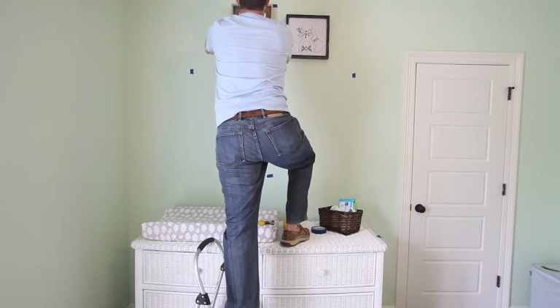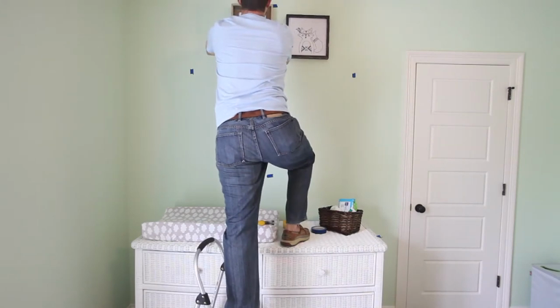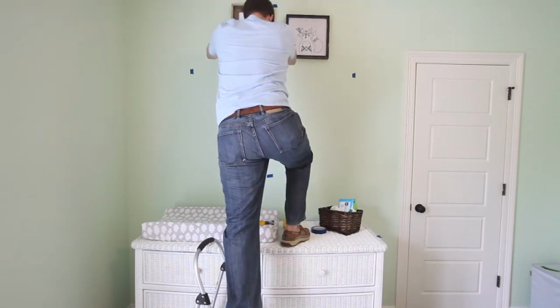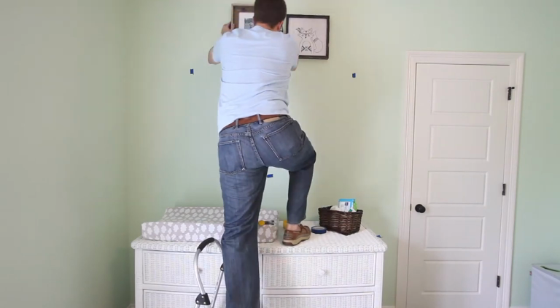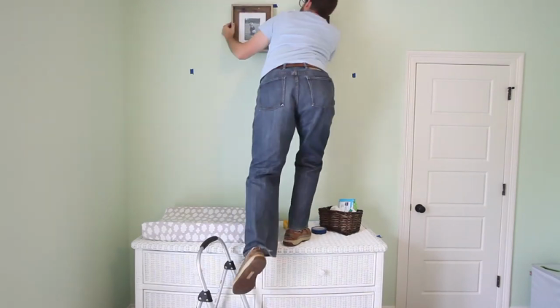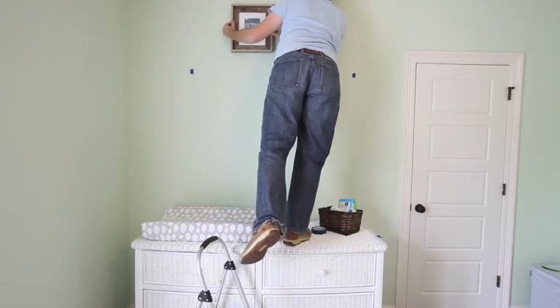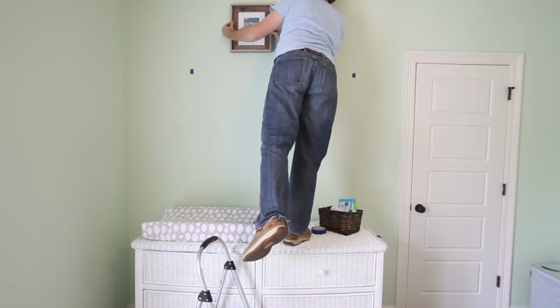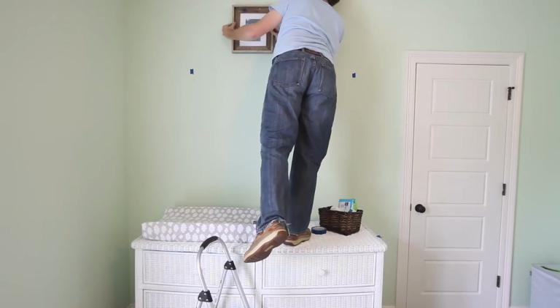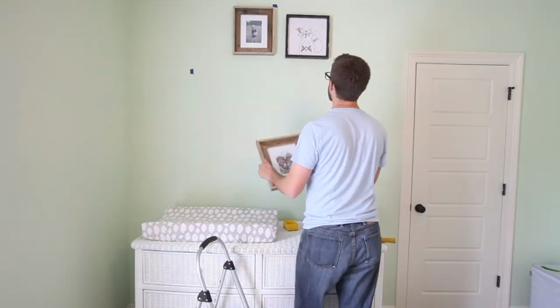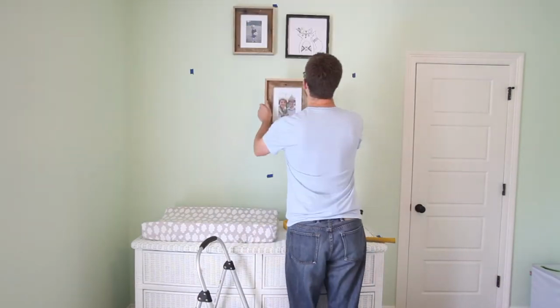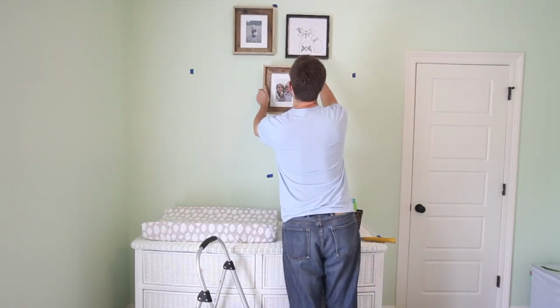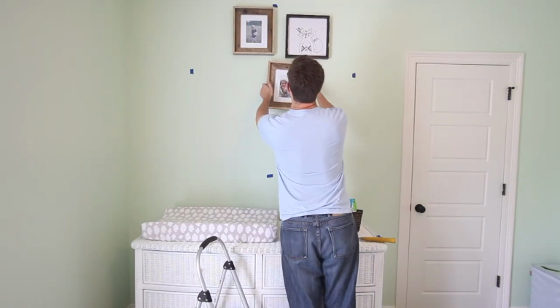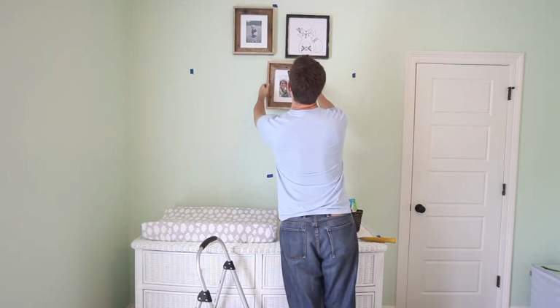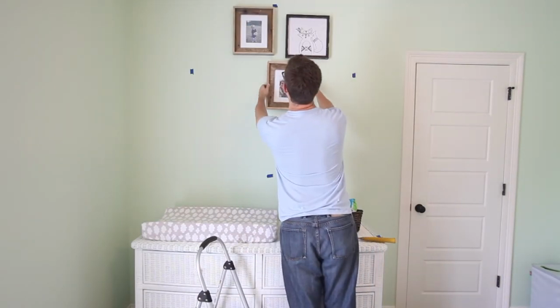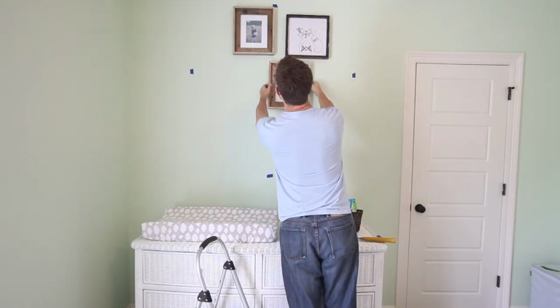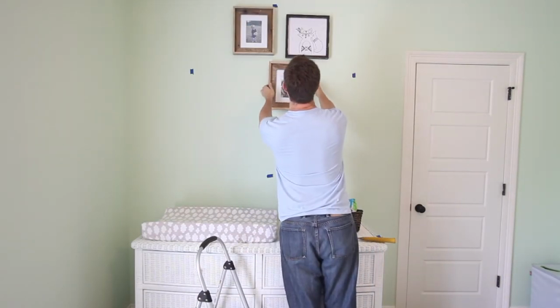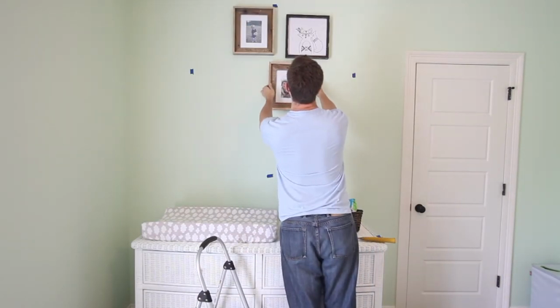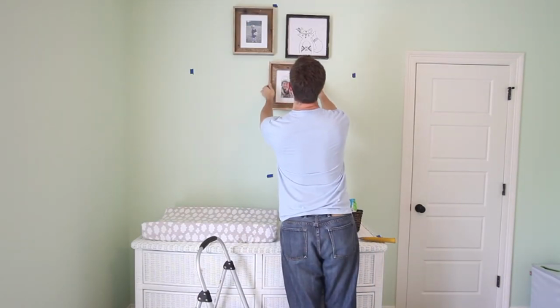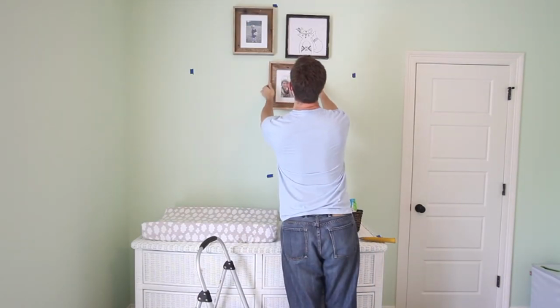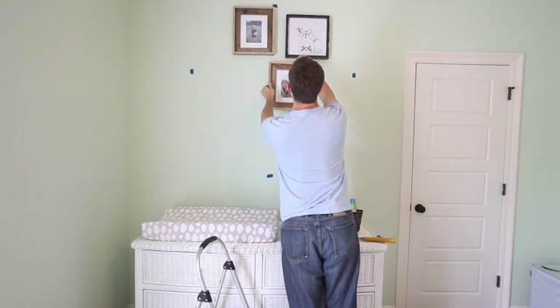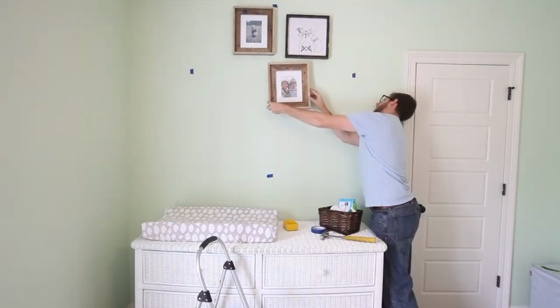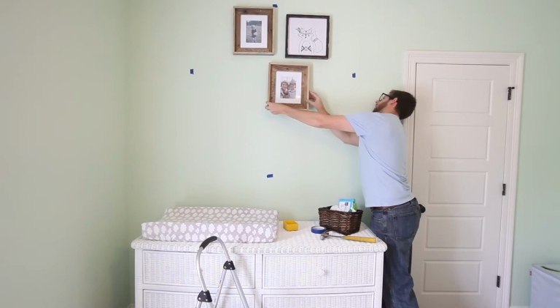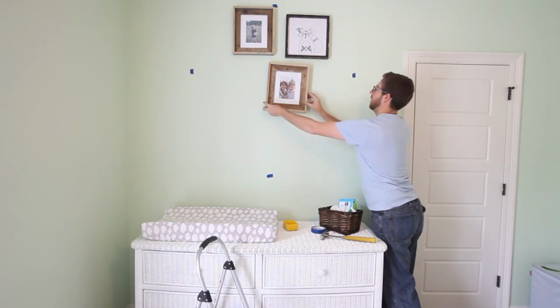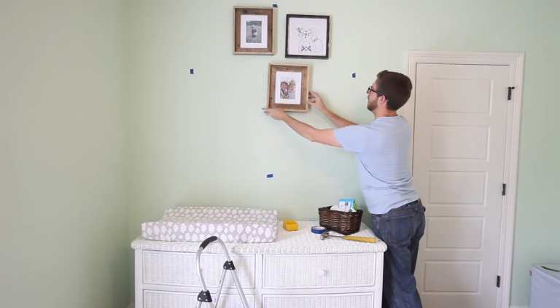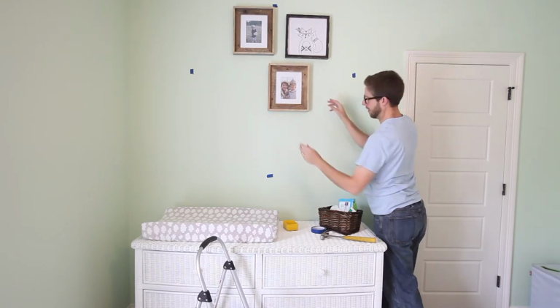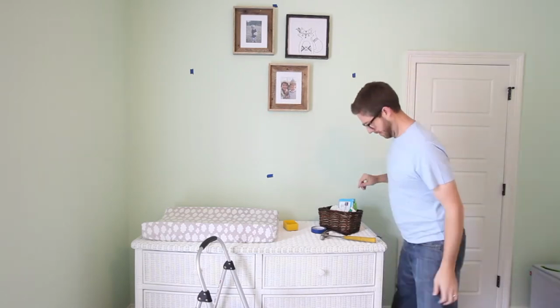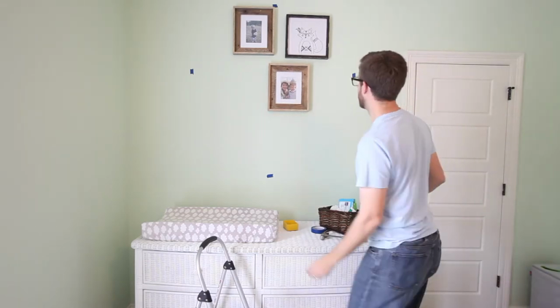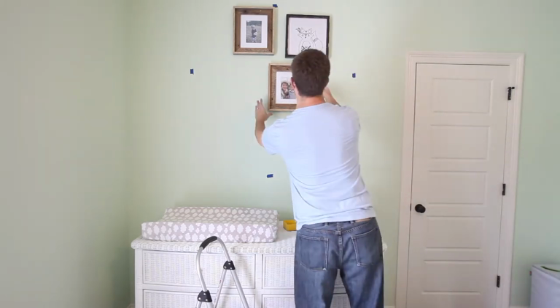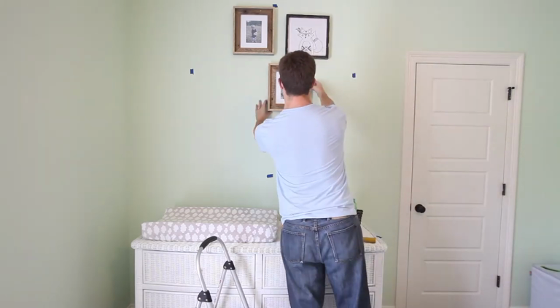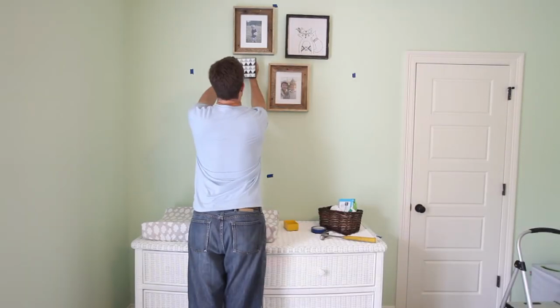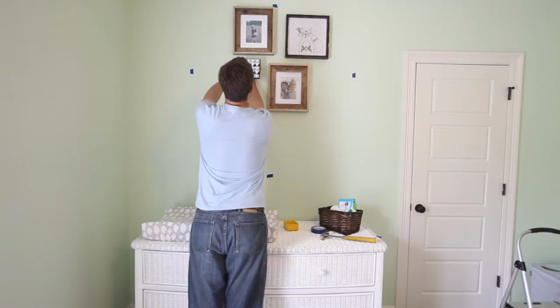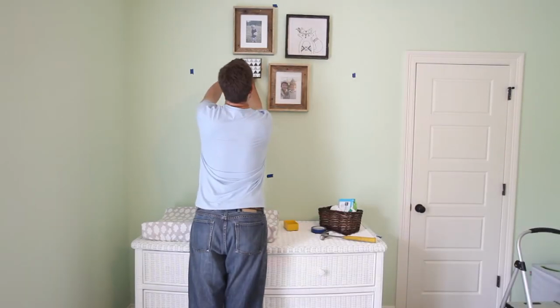I told you we had a newborn at the time. Alexander was only about two days old when I was filming this.